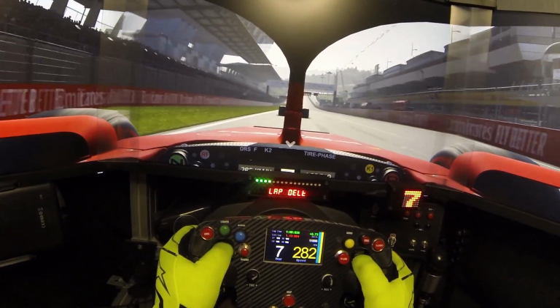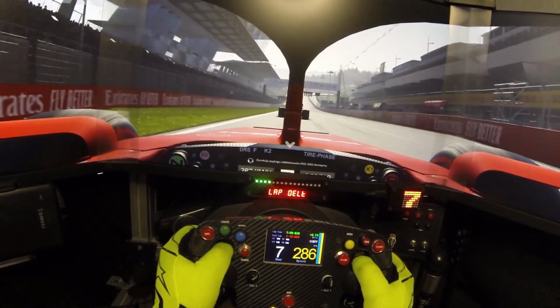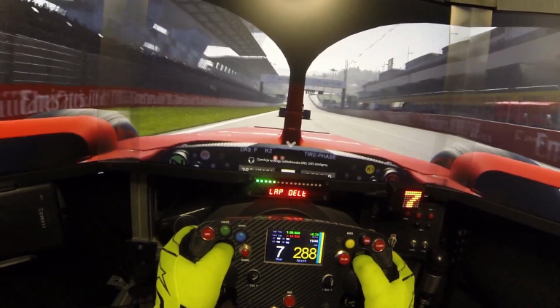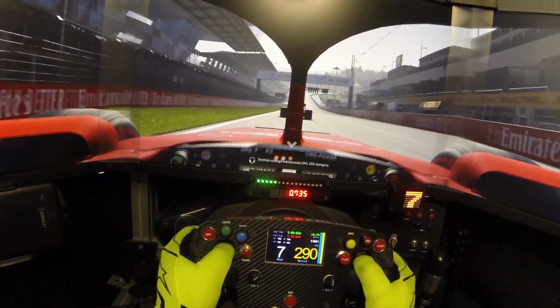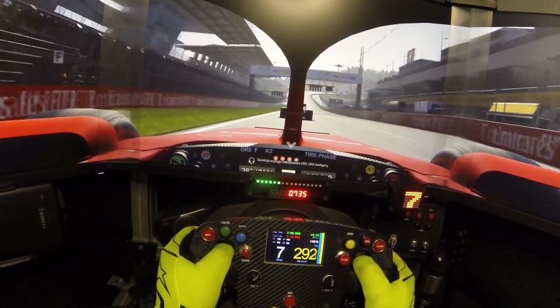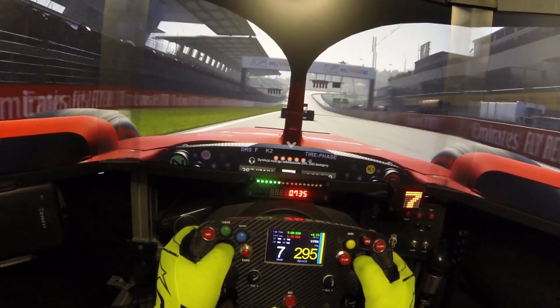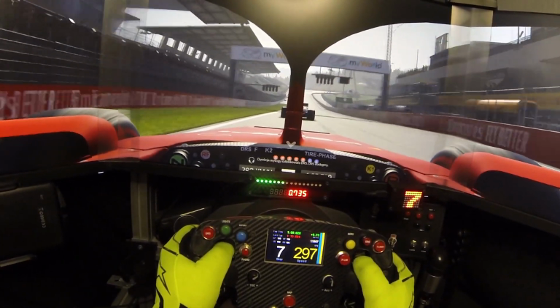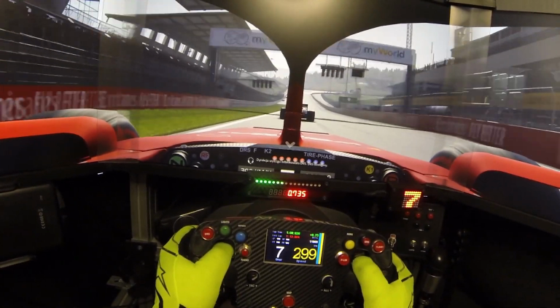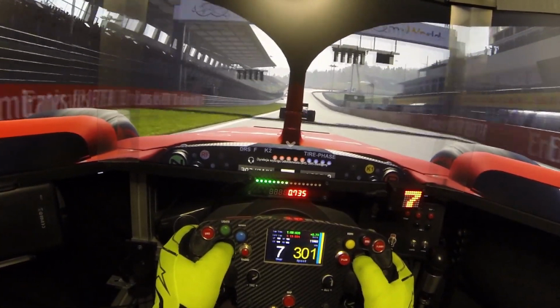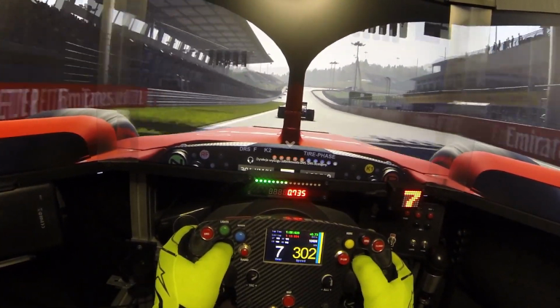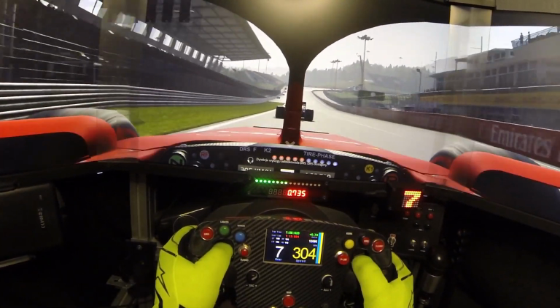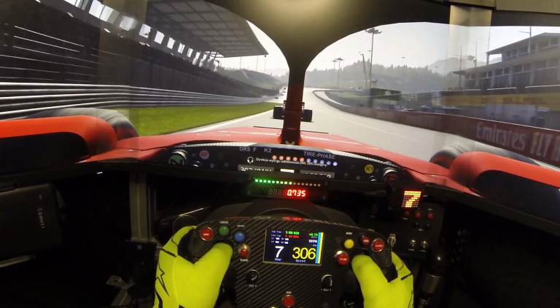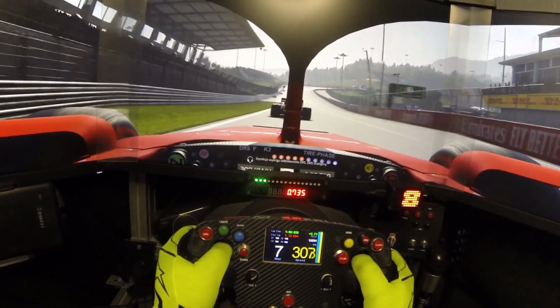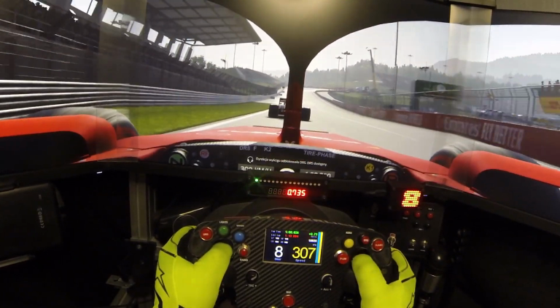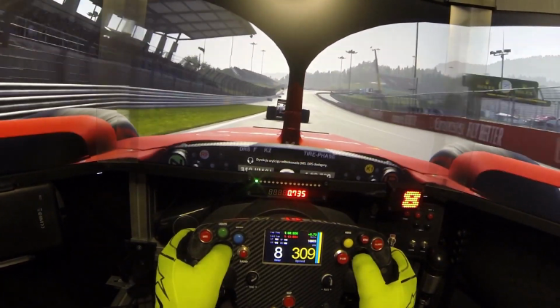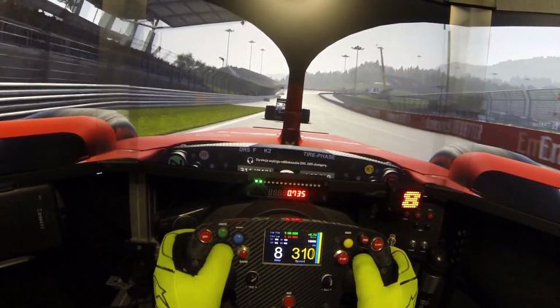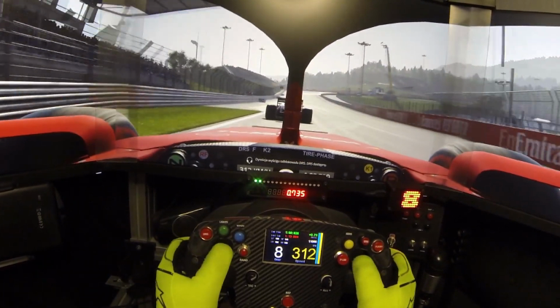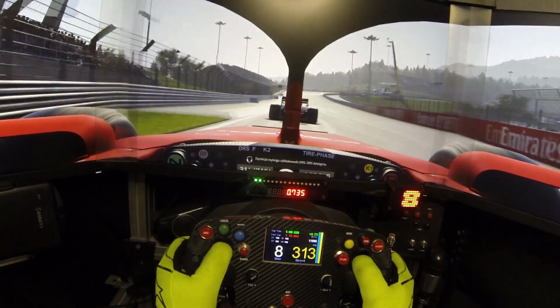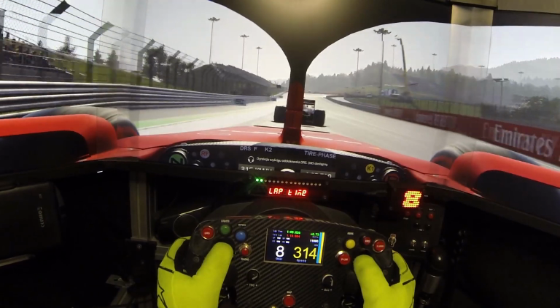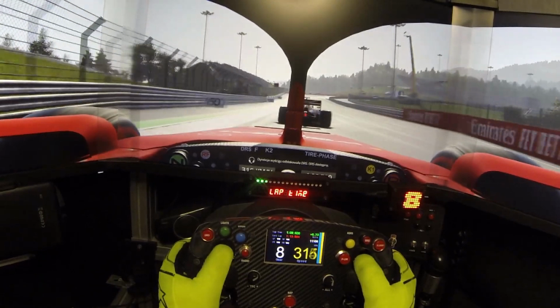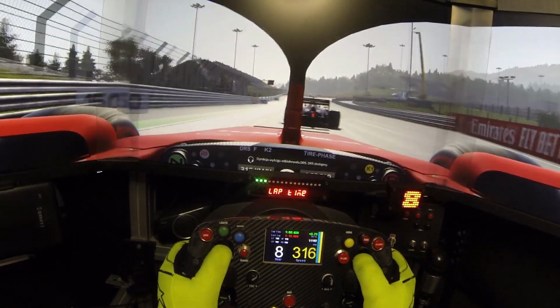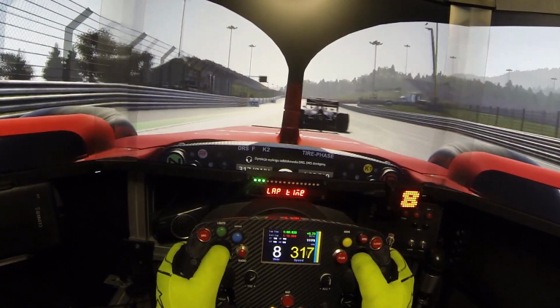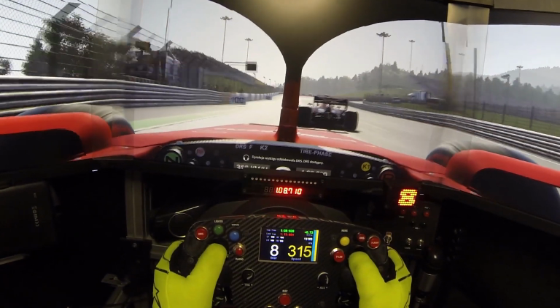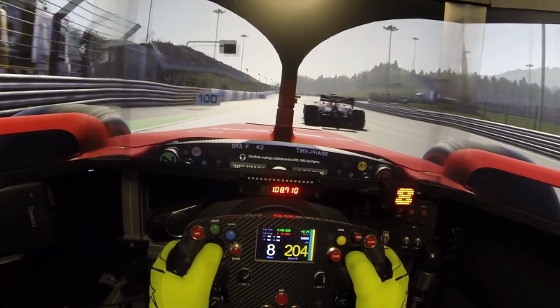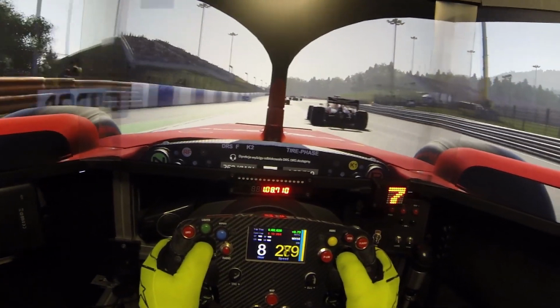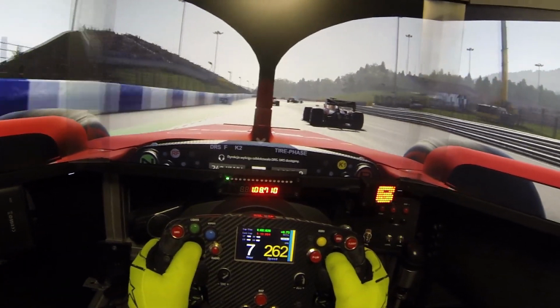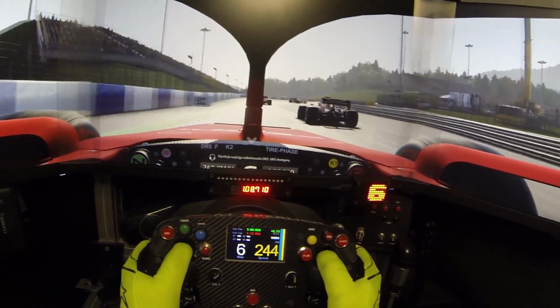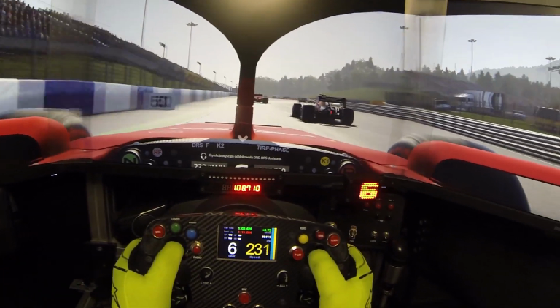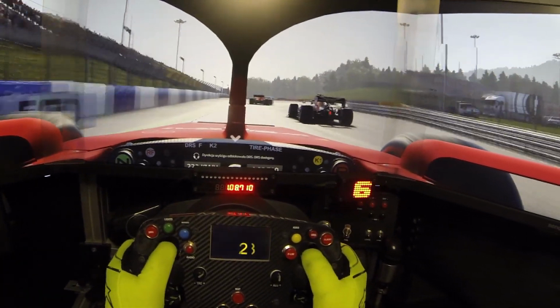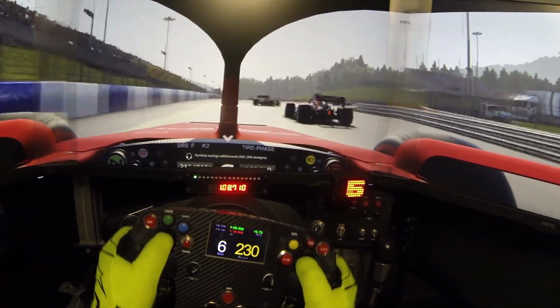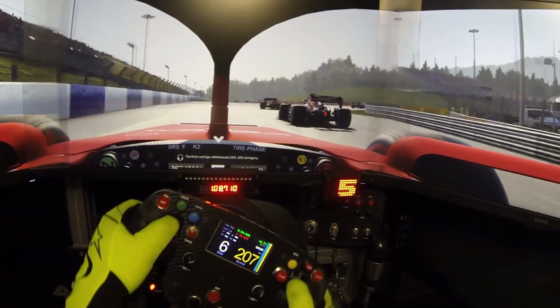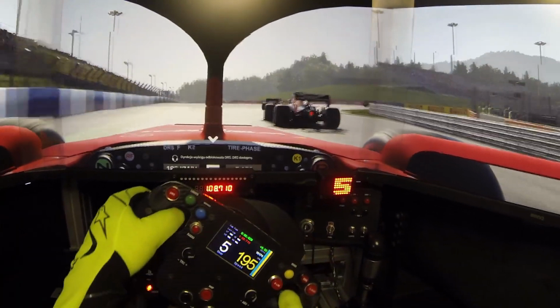Race officials have enabled DRS. DRS is now available.